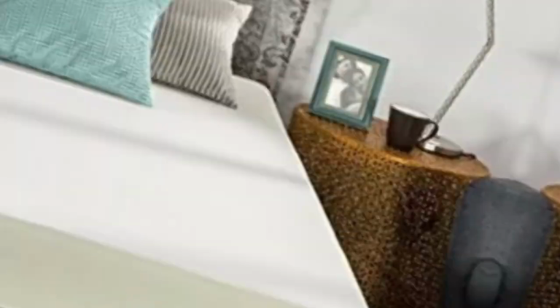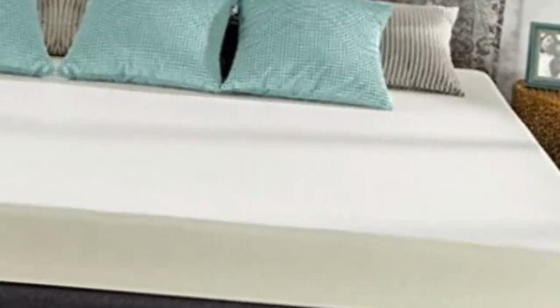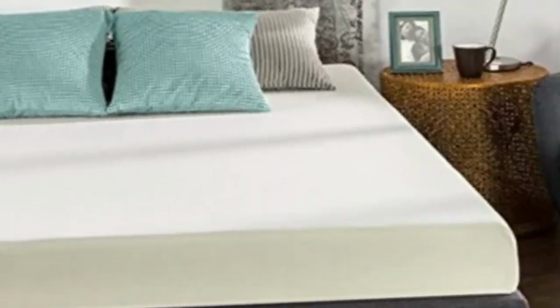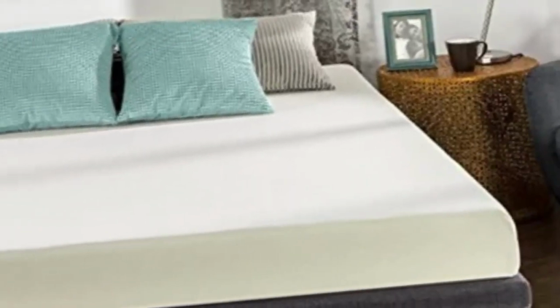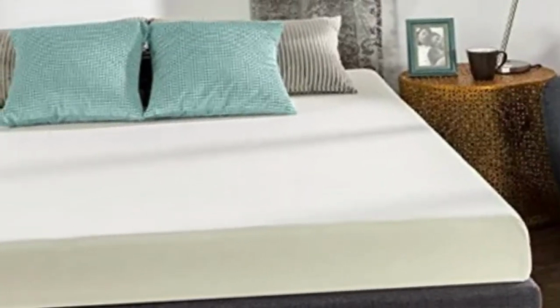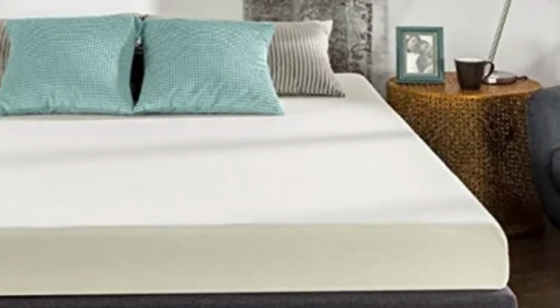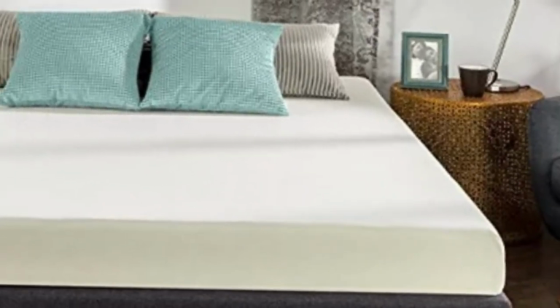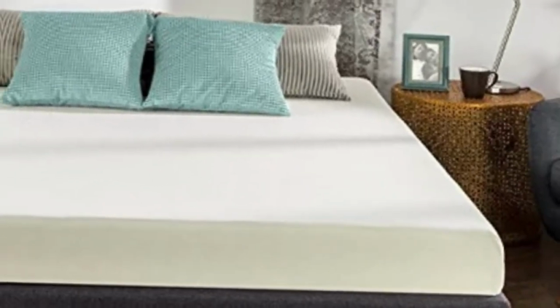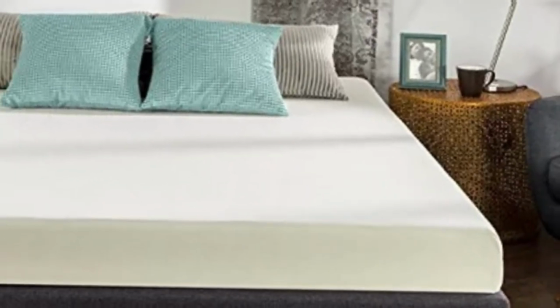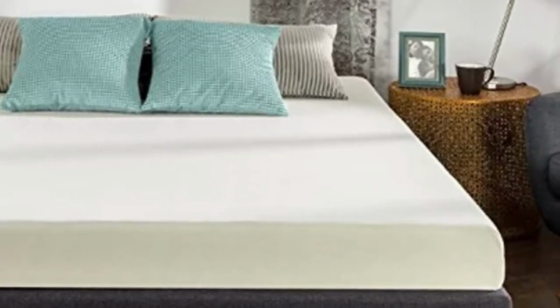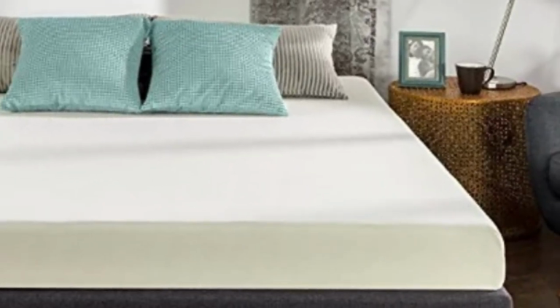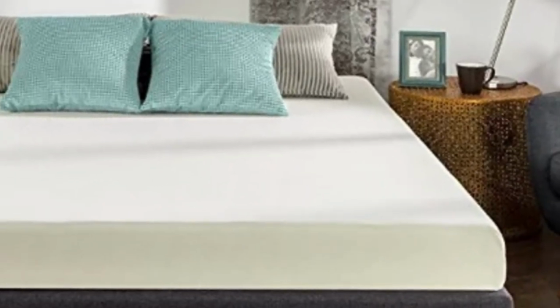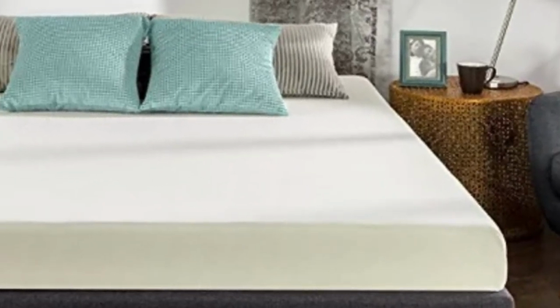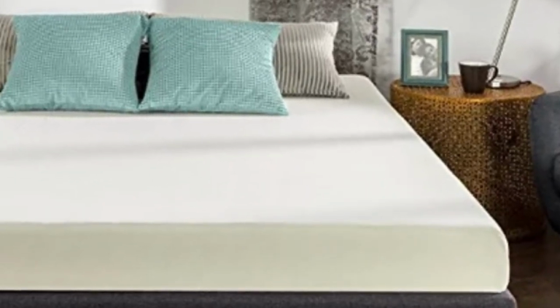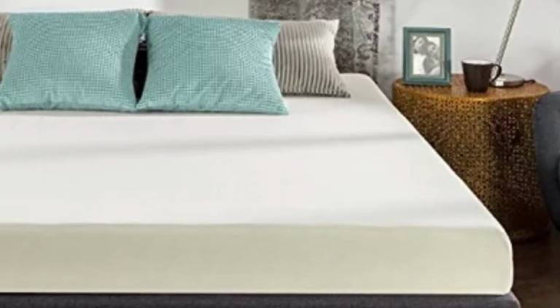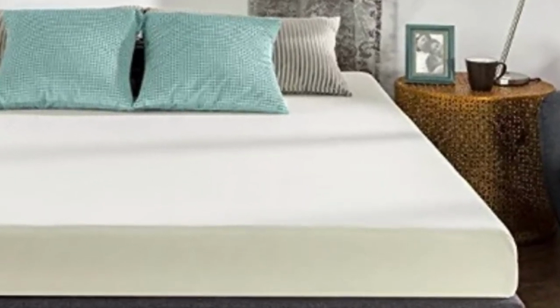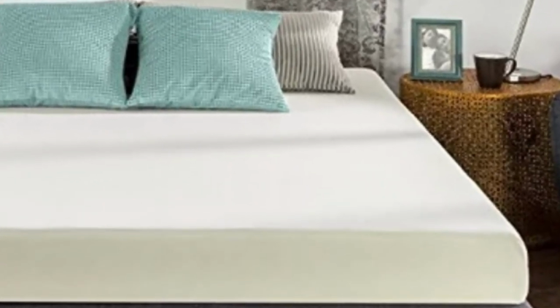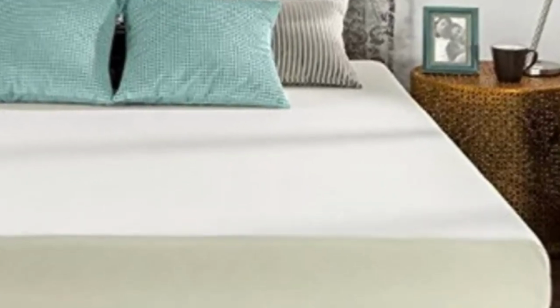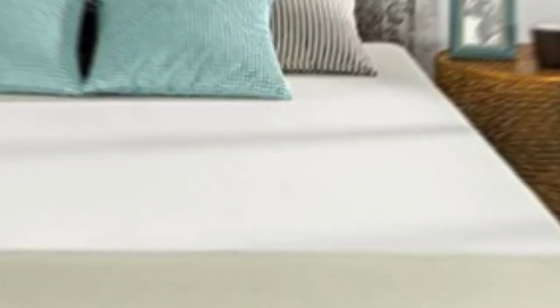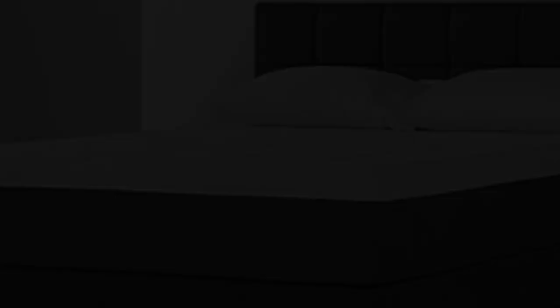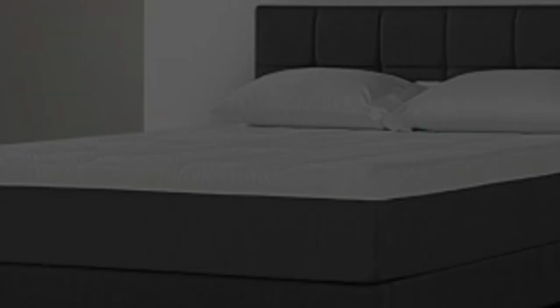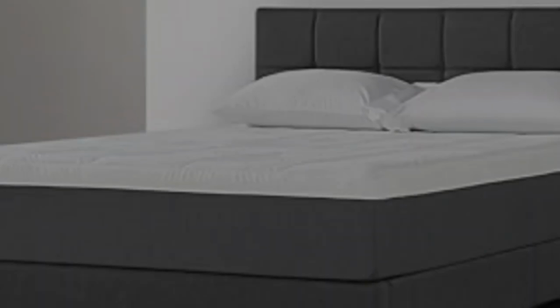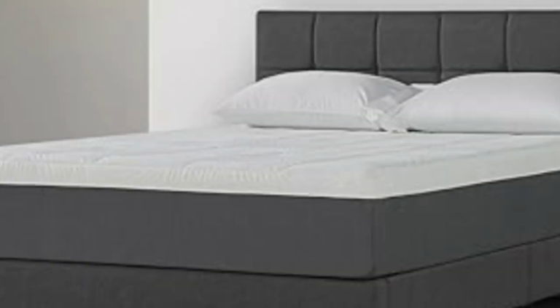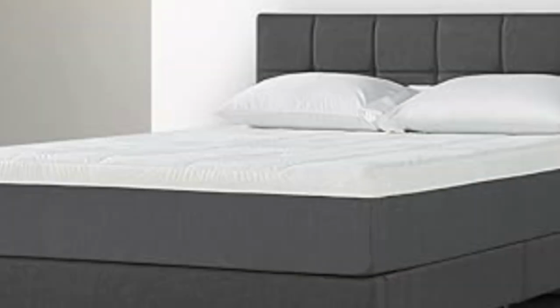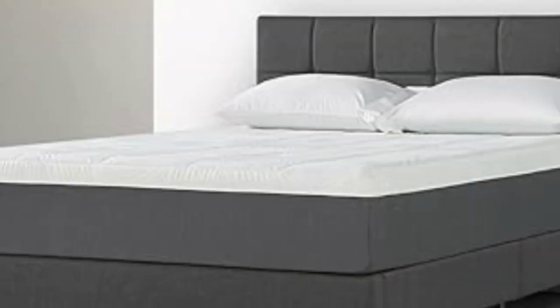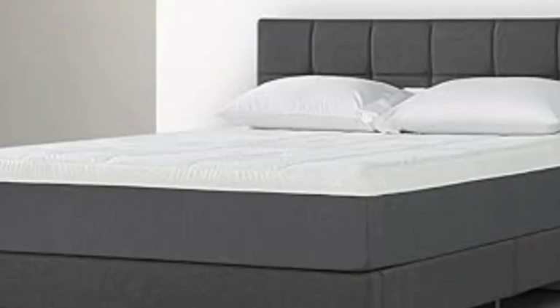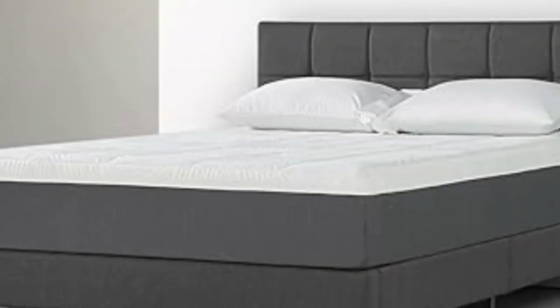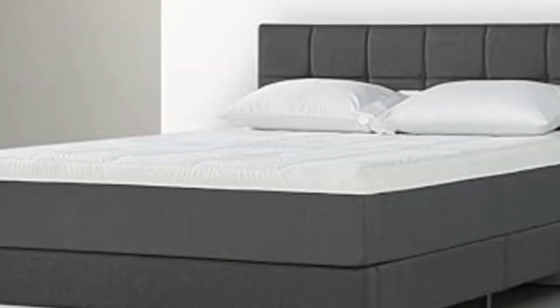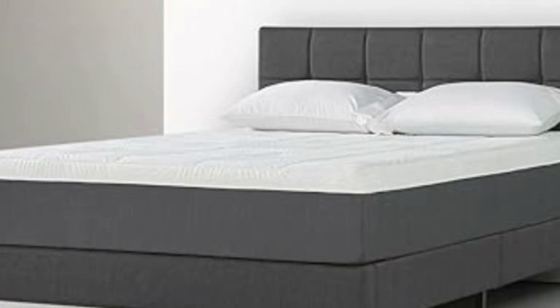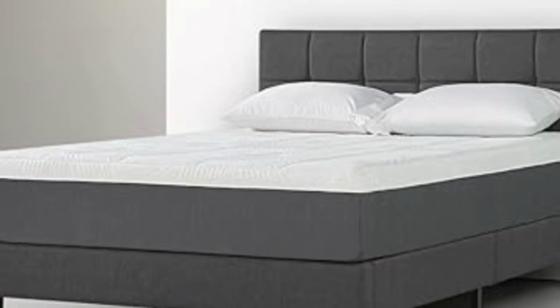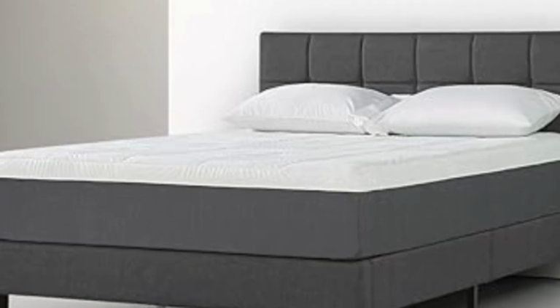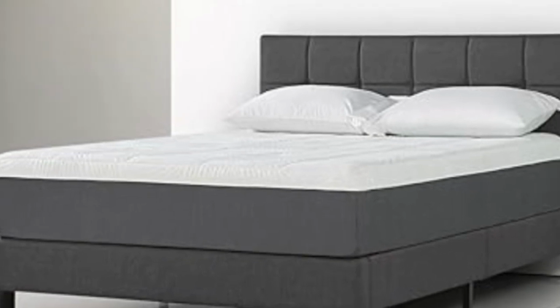Hey guys, in this video today, I'm breaking down the top 5 best memory foam mattresses under $200.